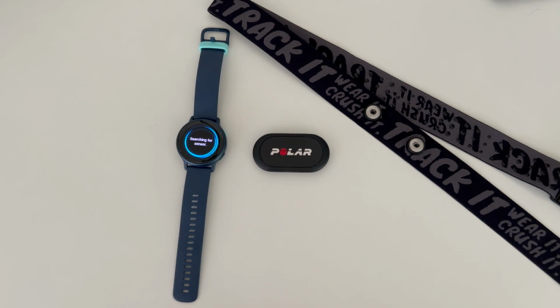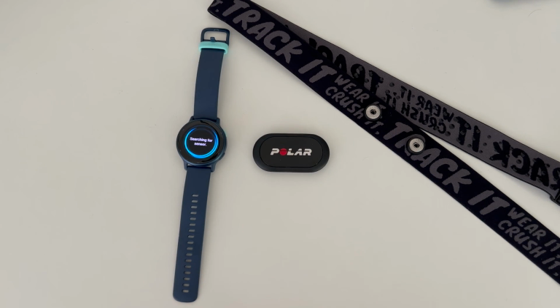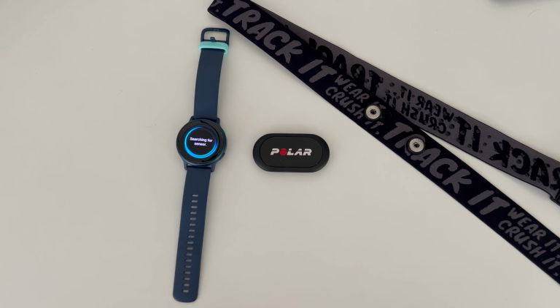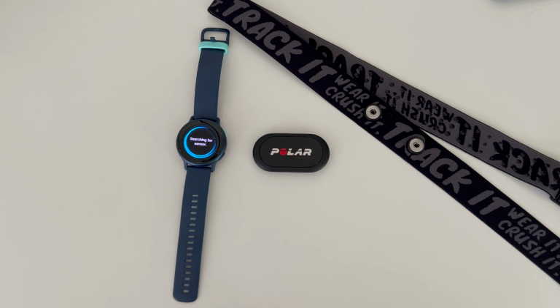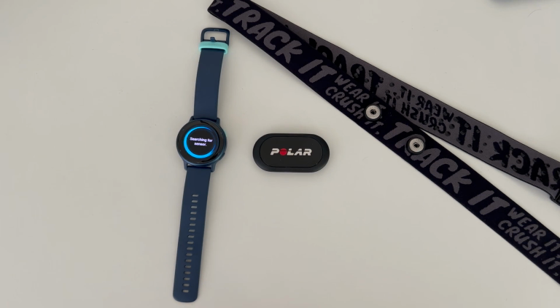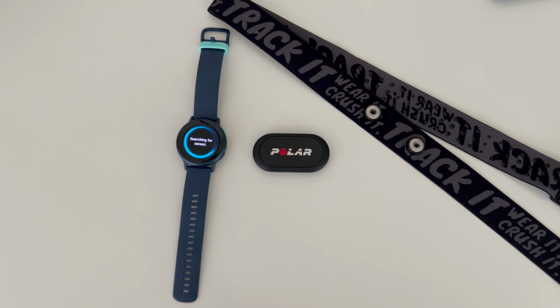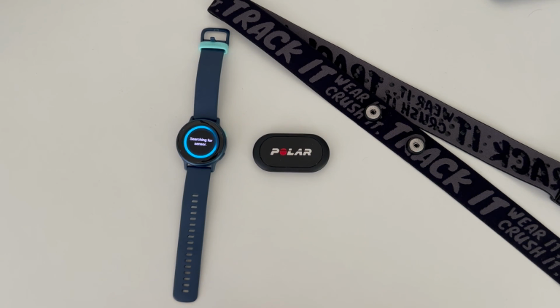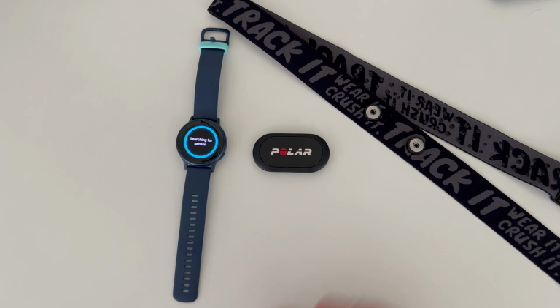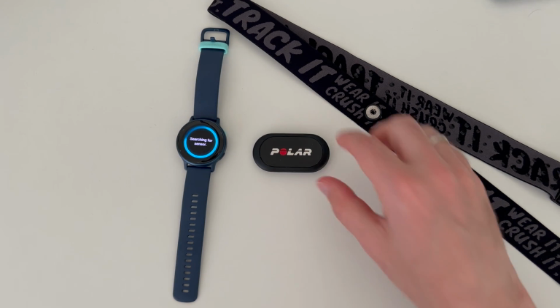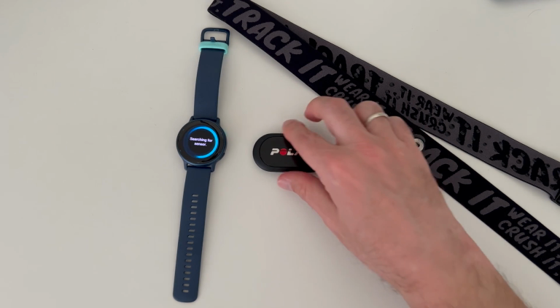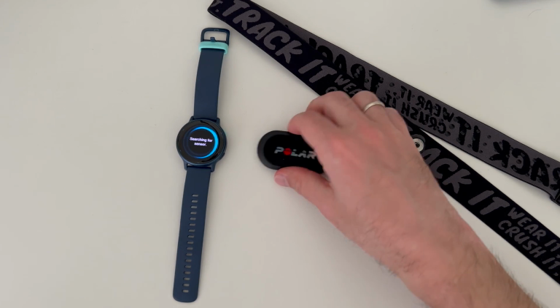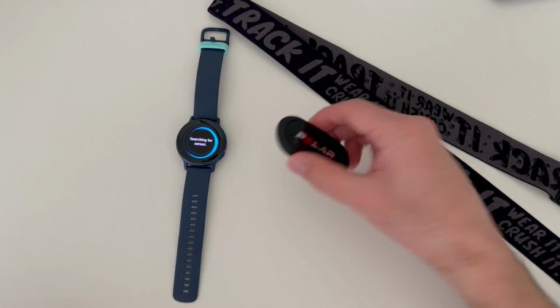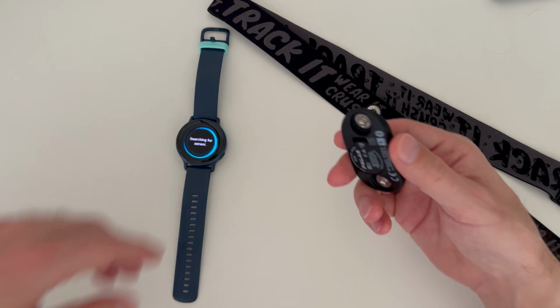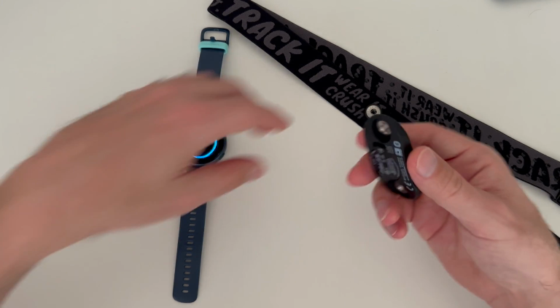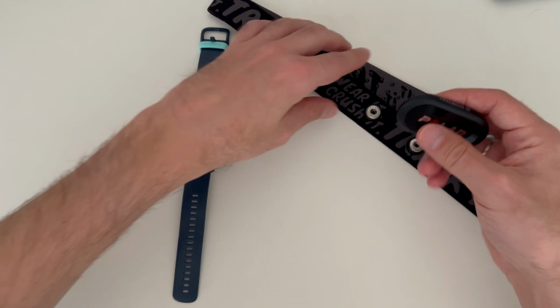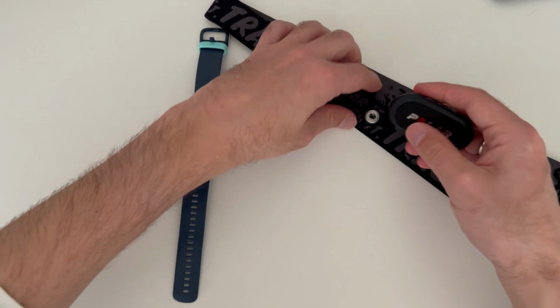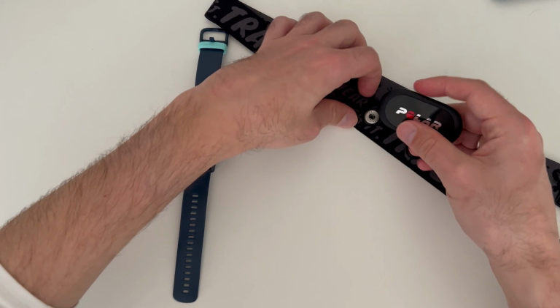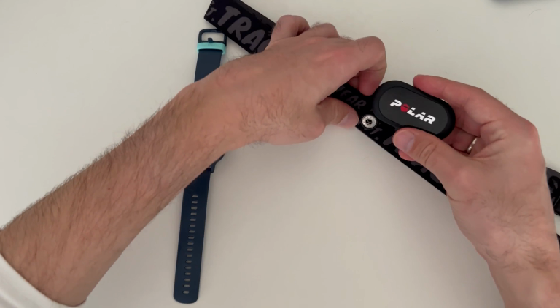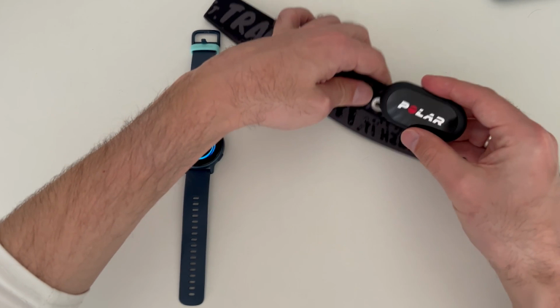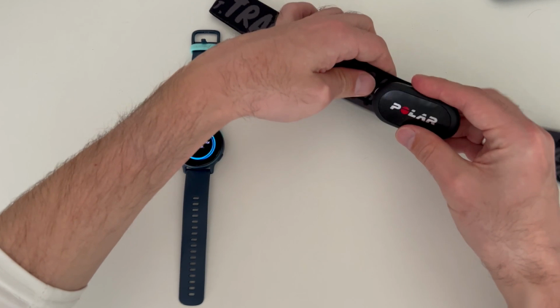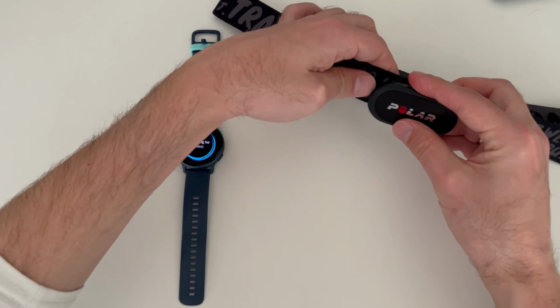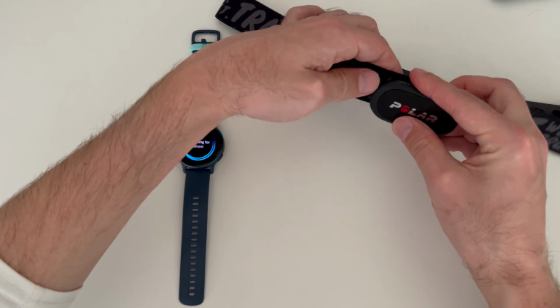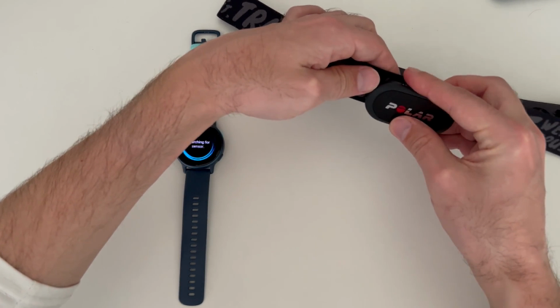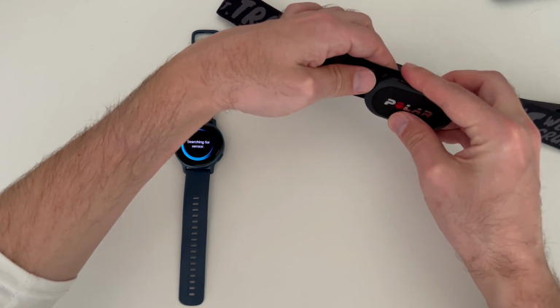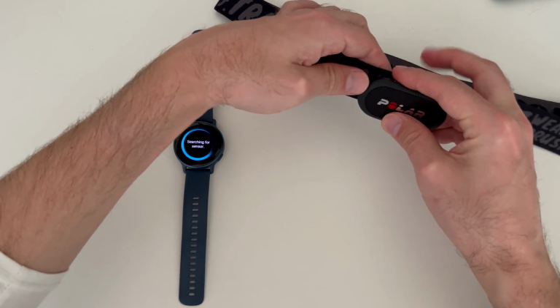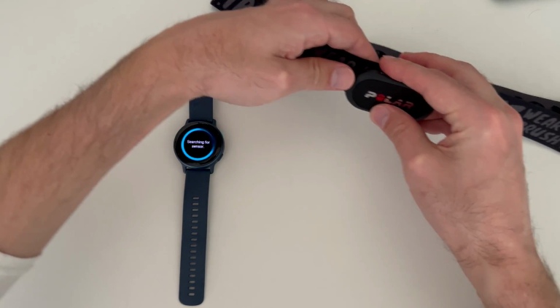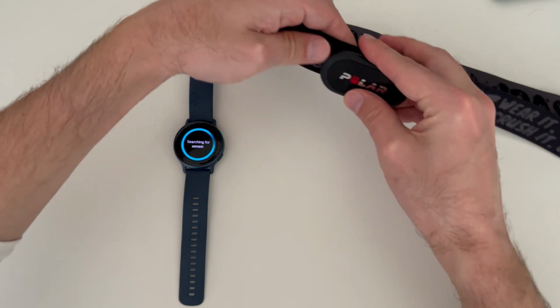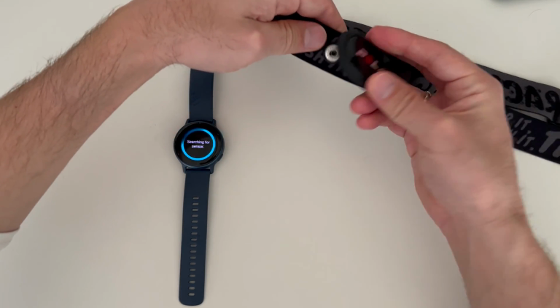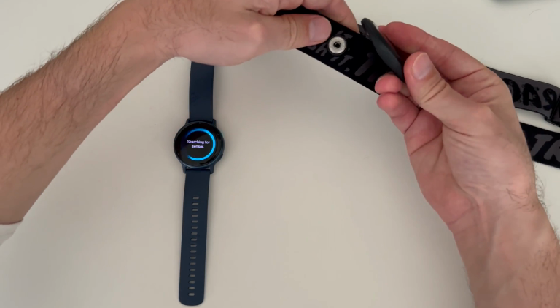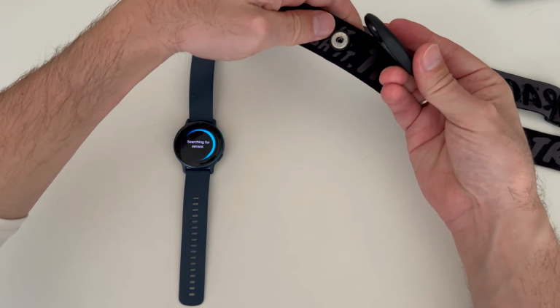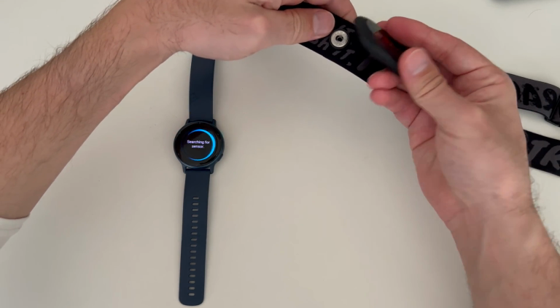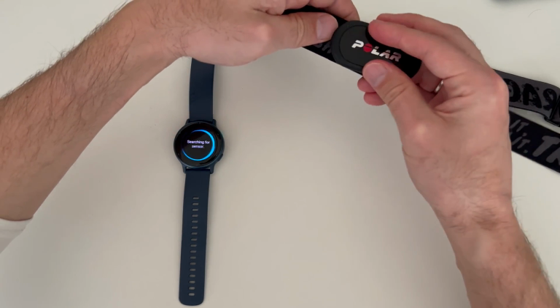Next, you must turn on your H10 Polar sensor. The sensor turns on when you put it on your bare chest.